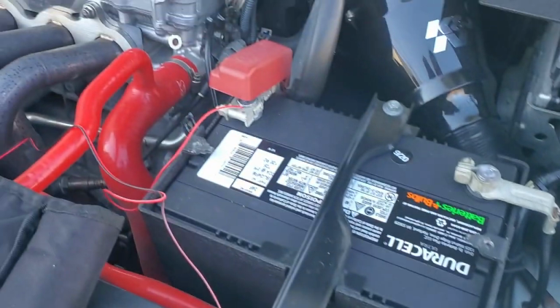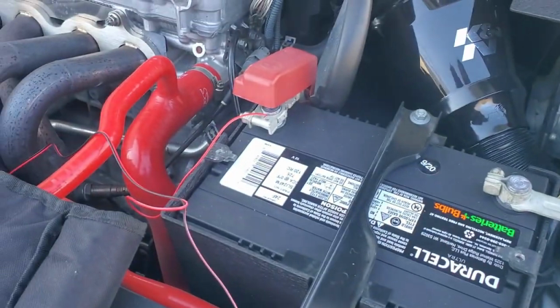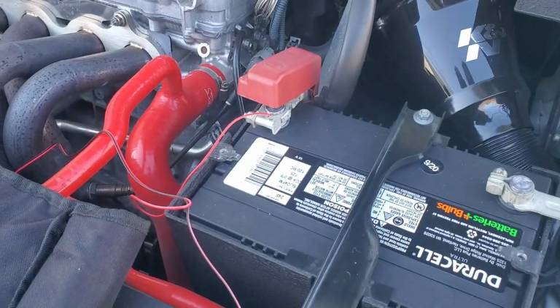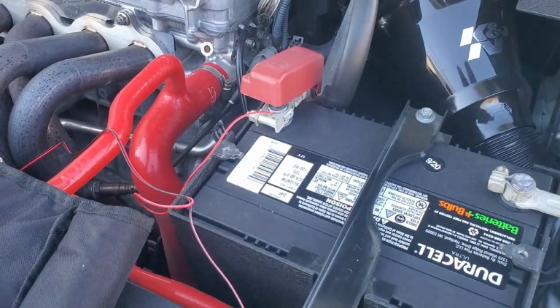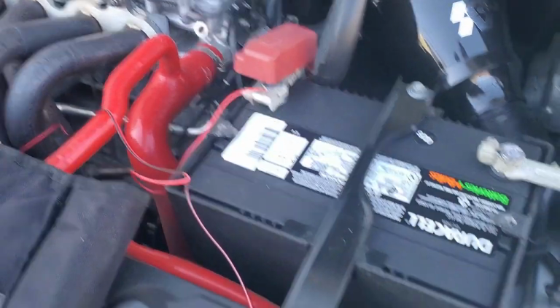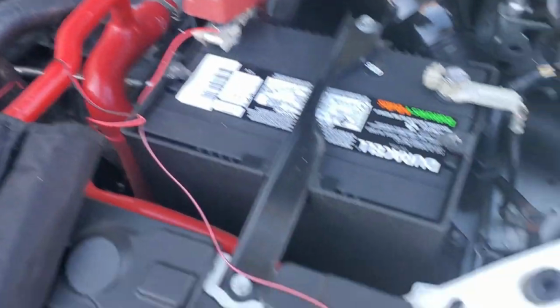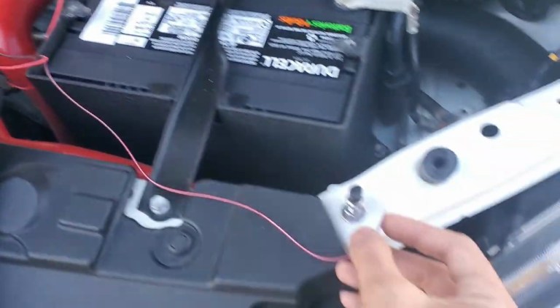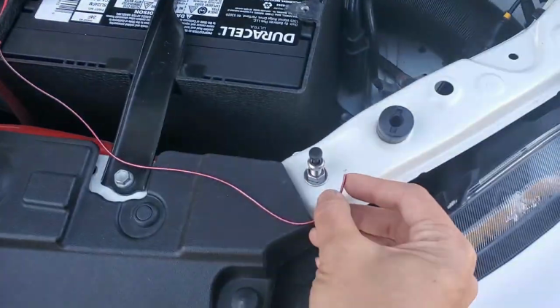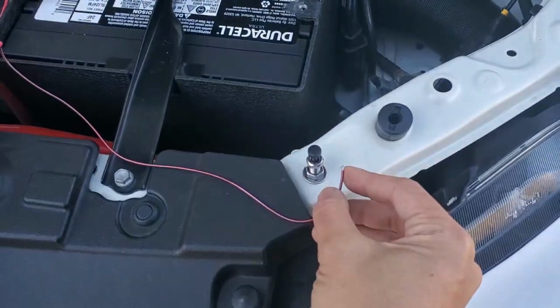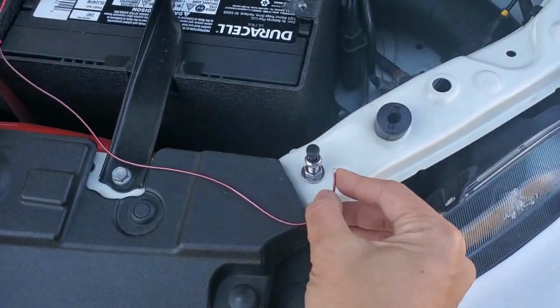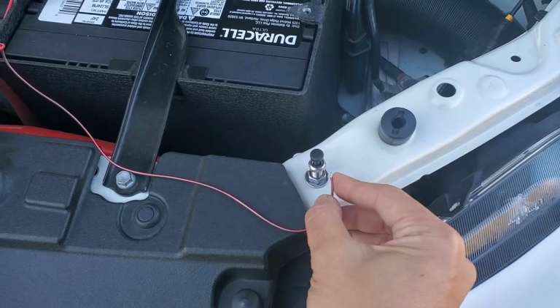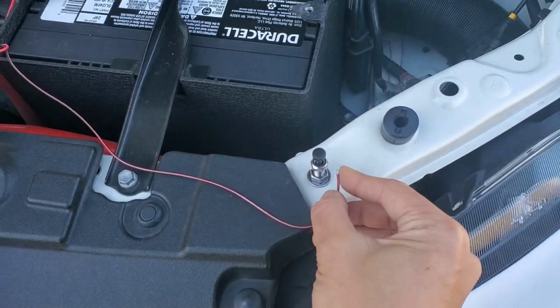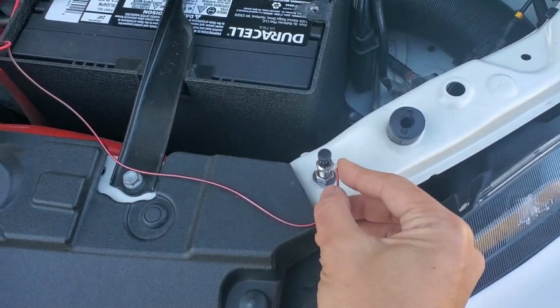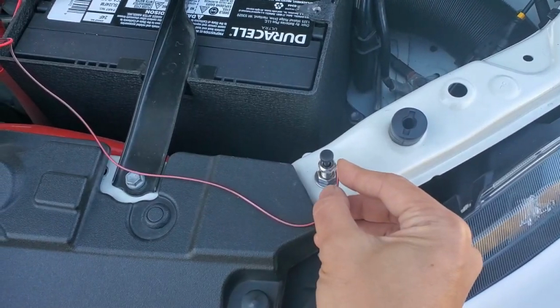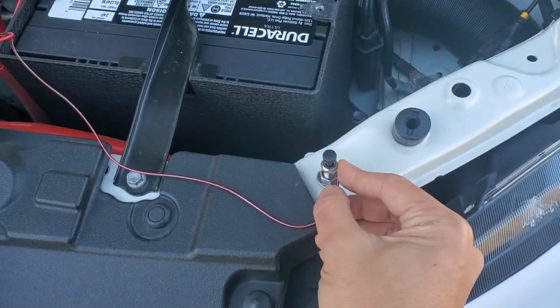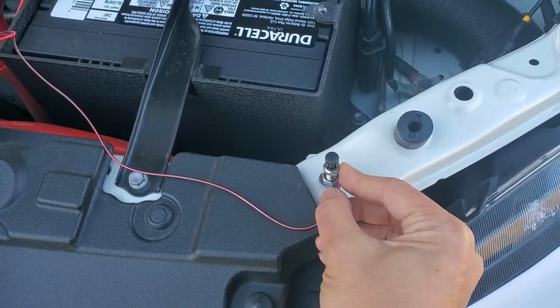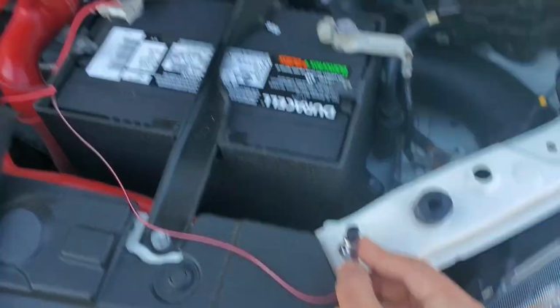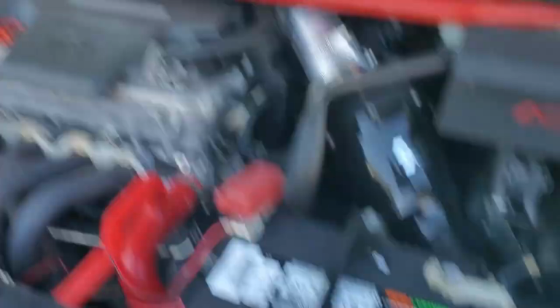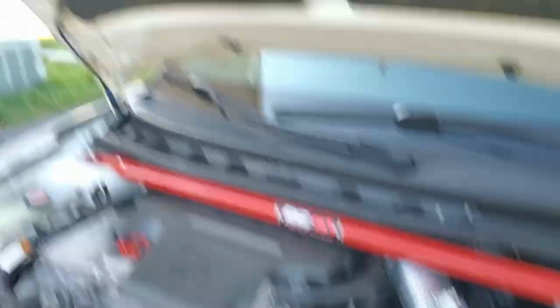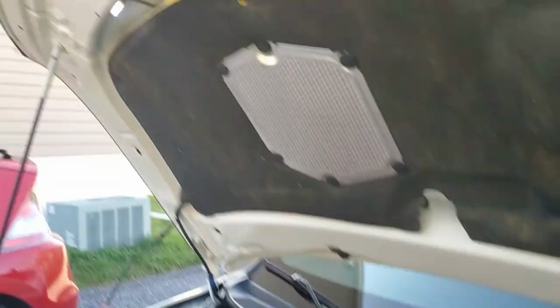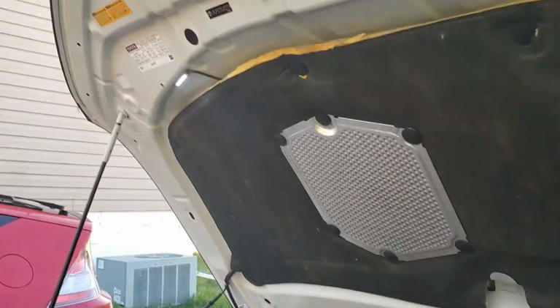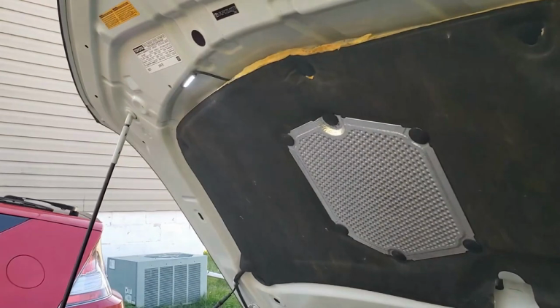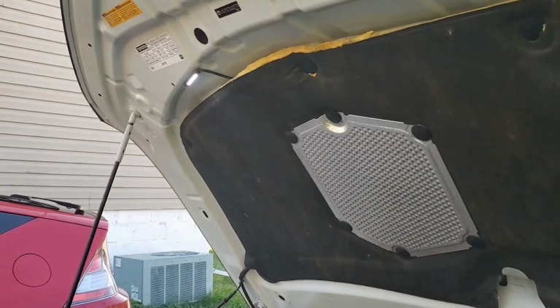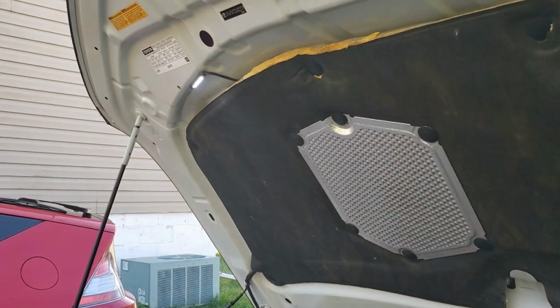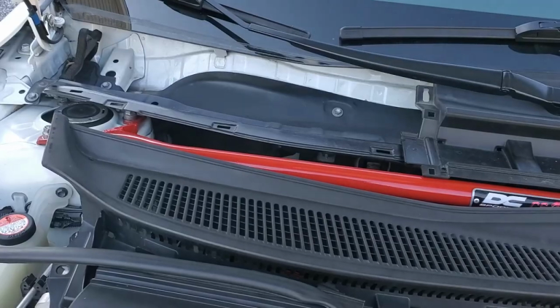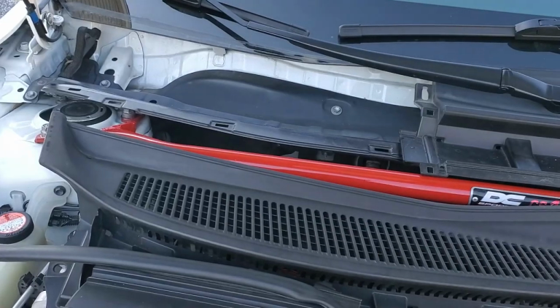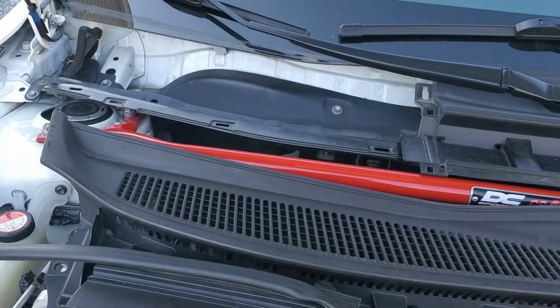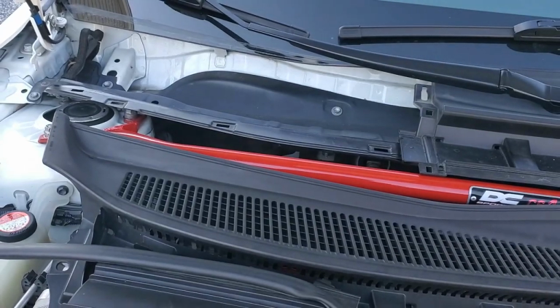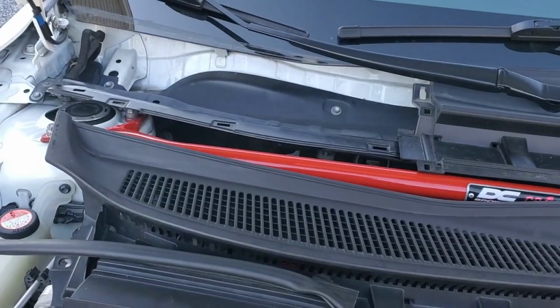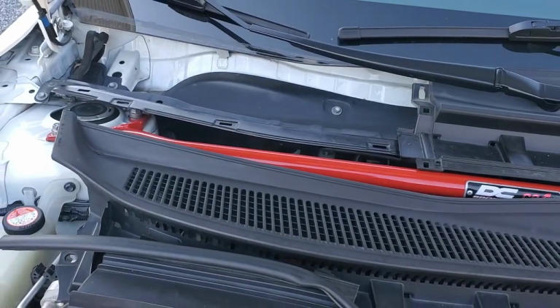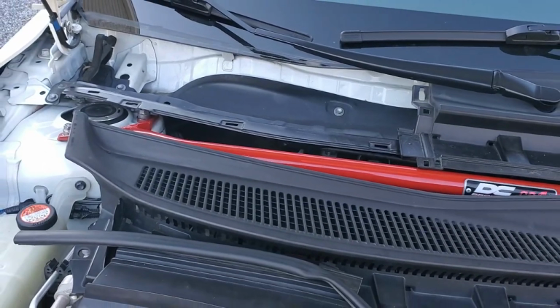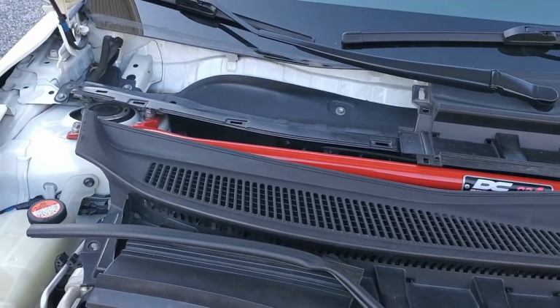I want to make sure the switch has a good connection before proceeding. Now to run the wires.